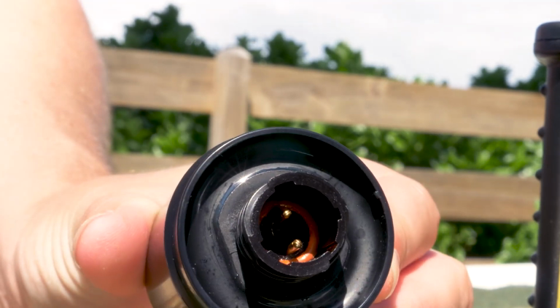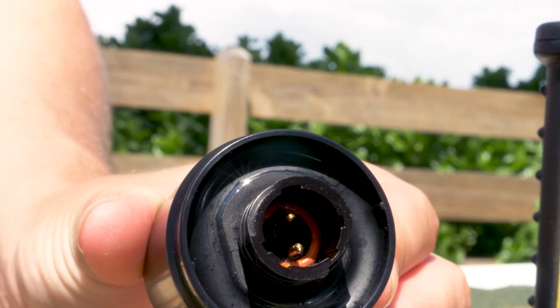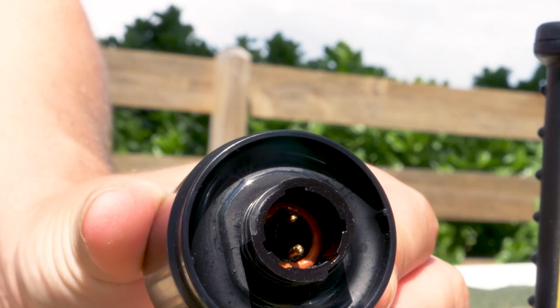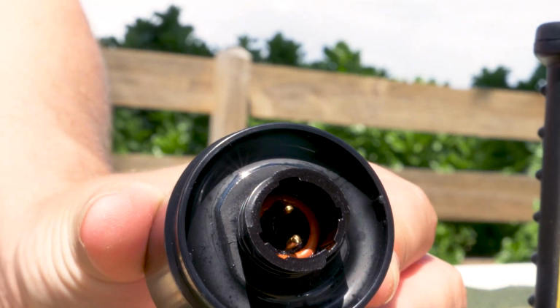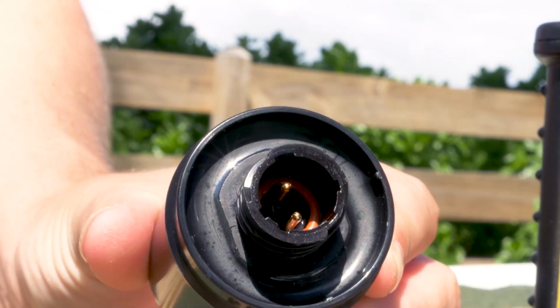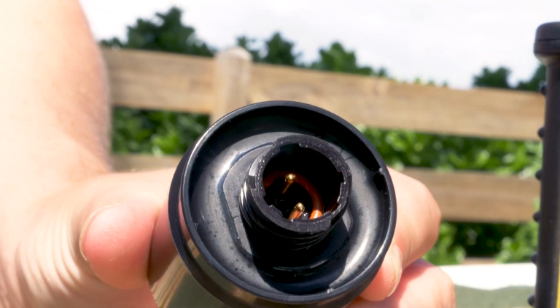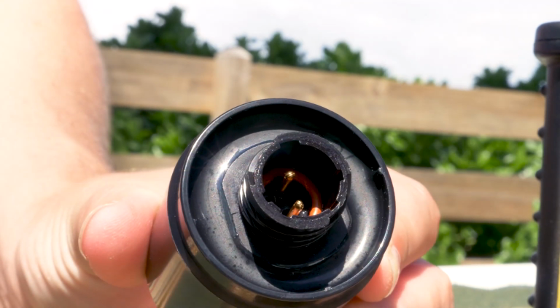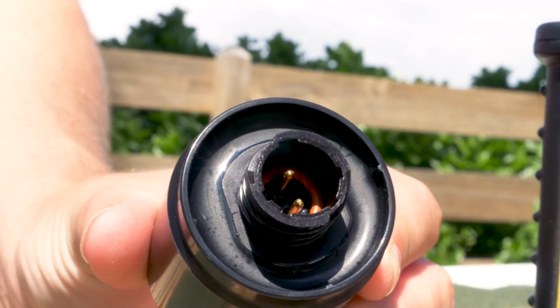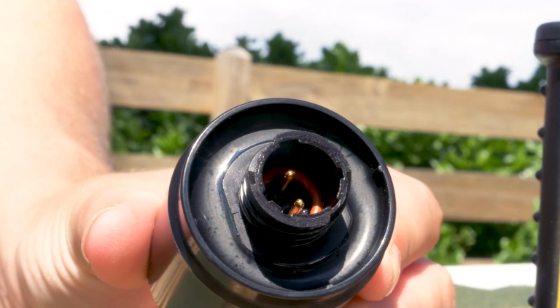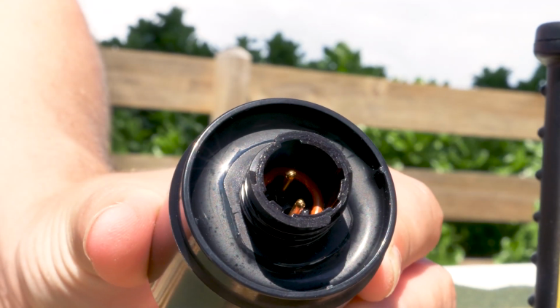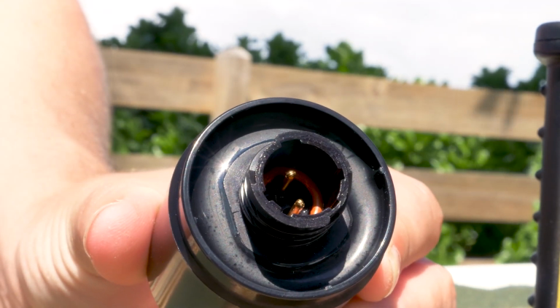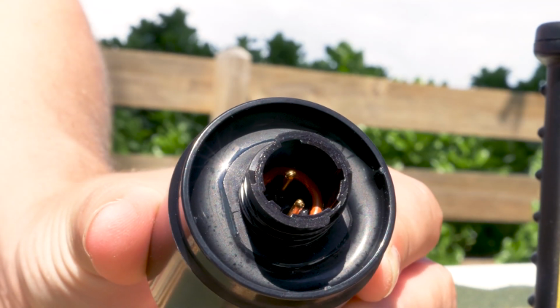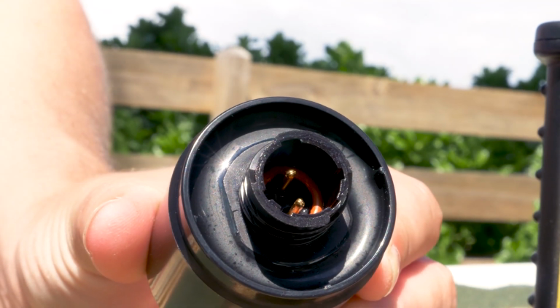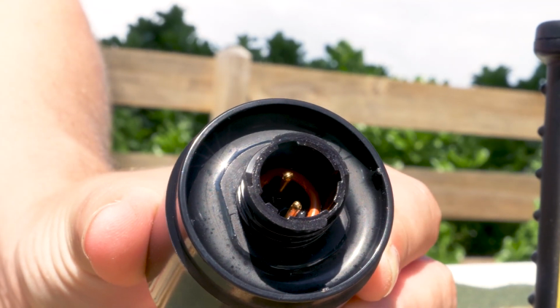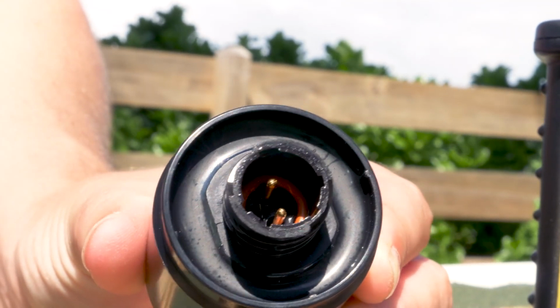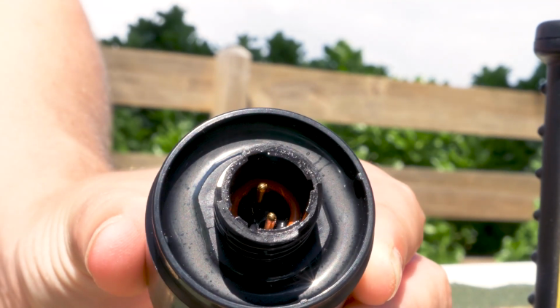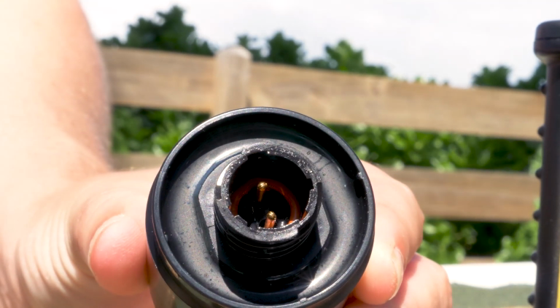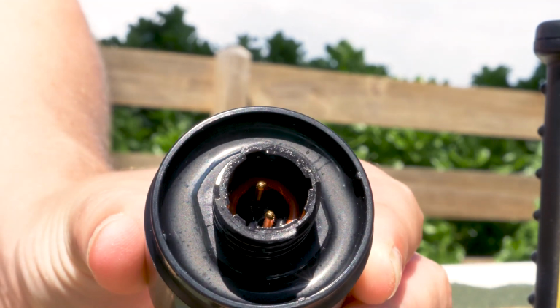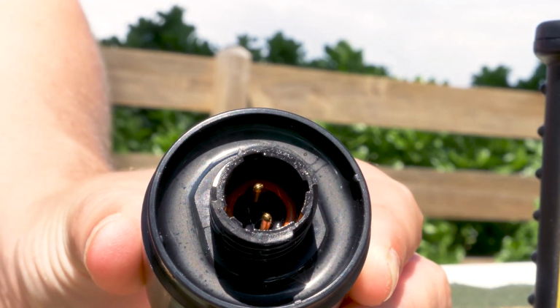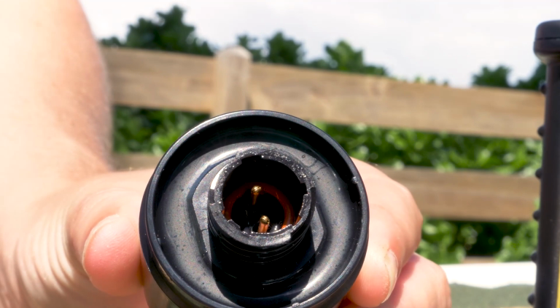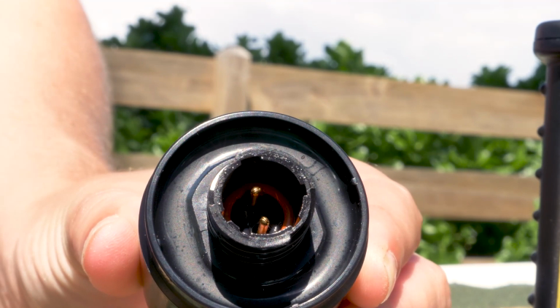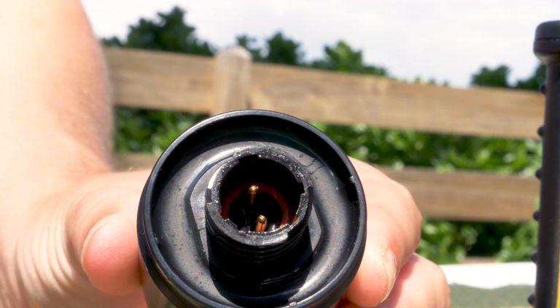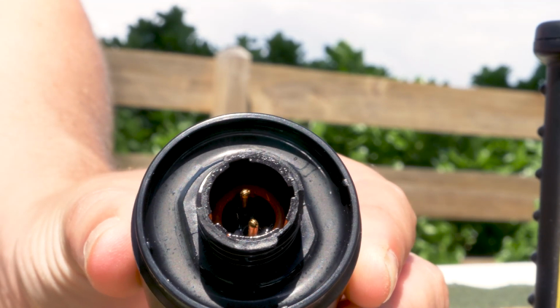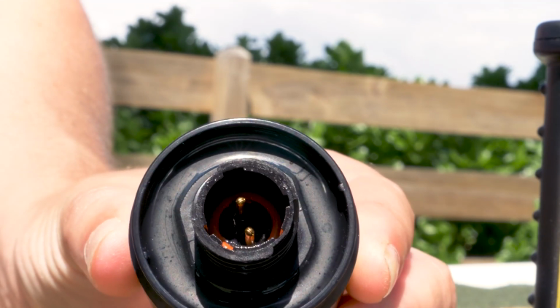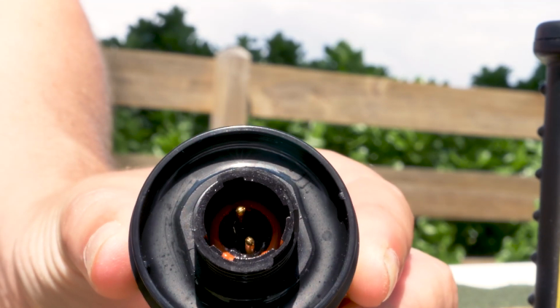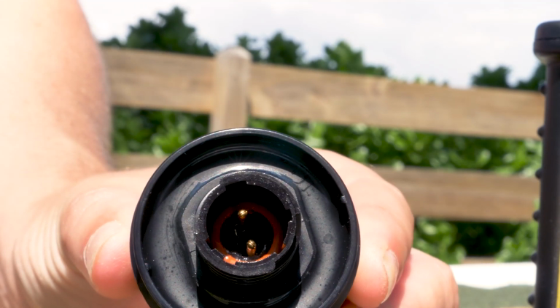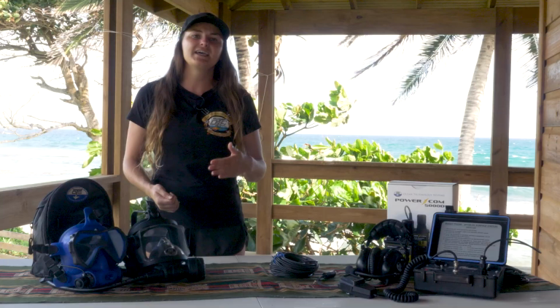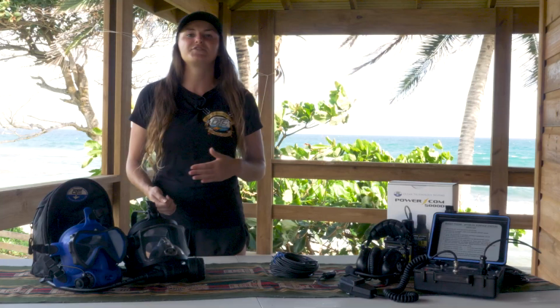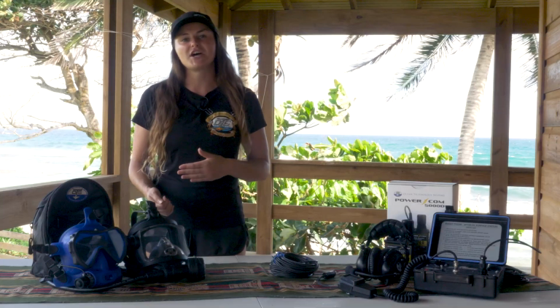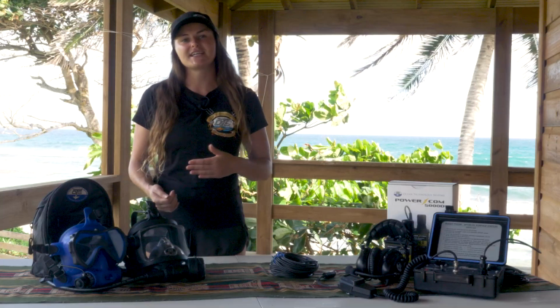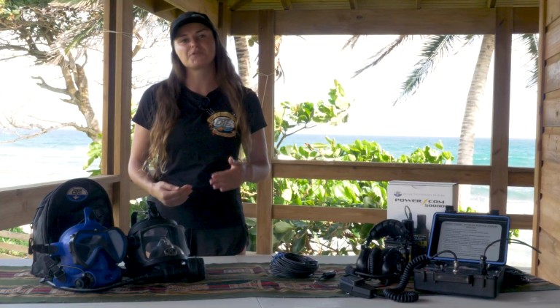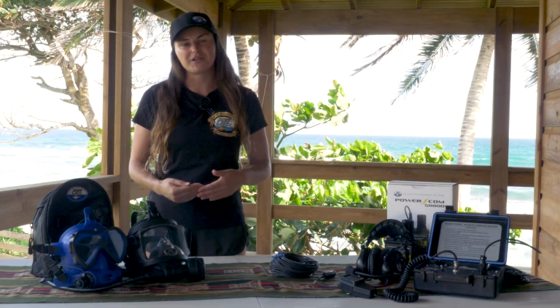Once the transducer is removed, ensure that an O-ring is present inside the transducer where the pins are located and that it is clear of dirt and debris.